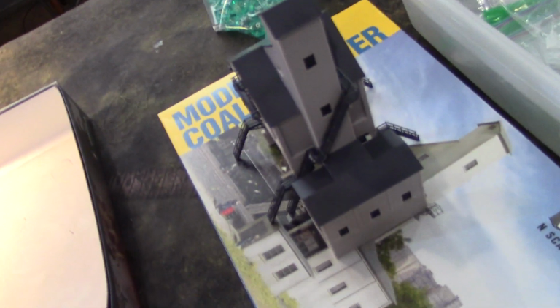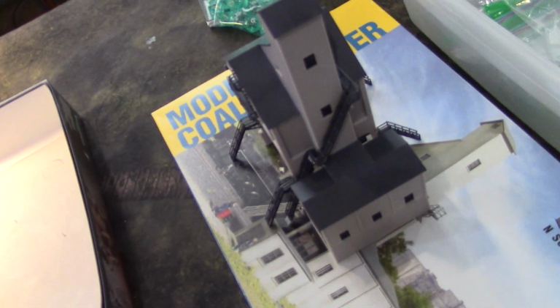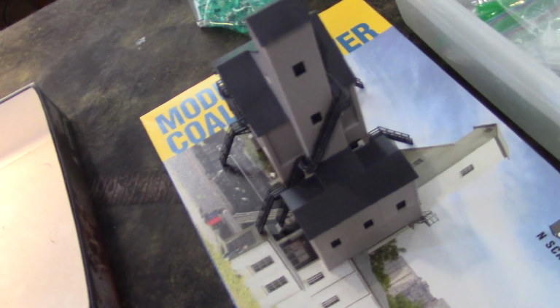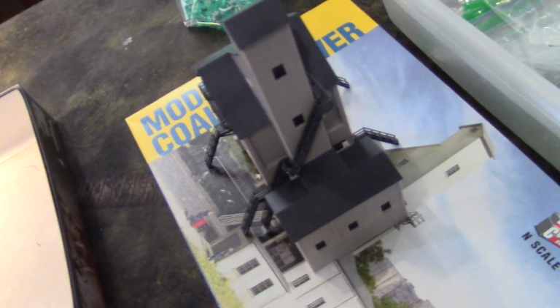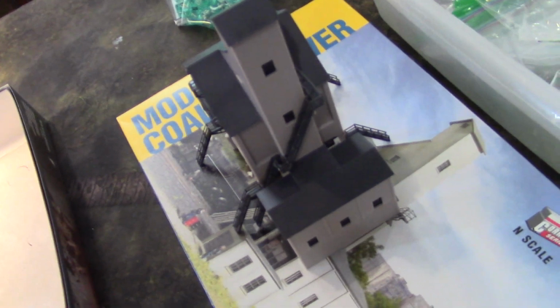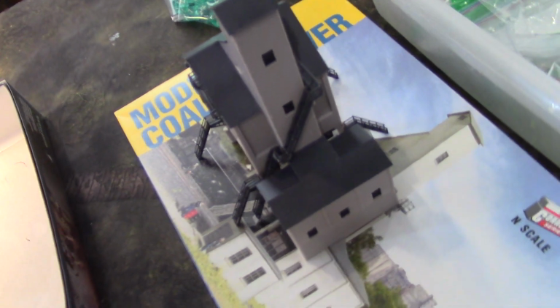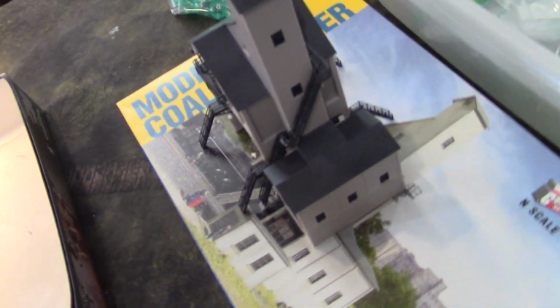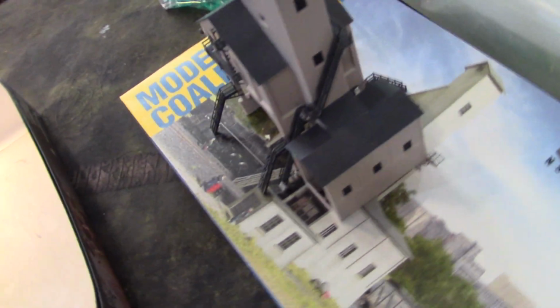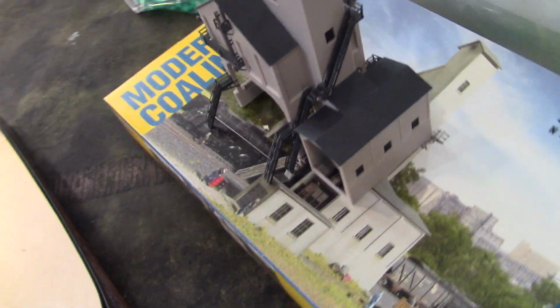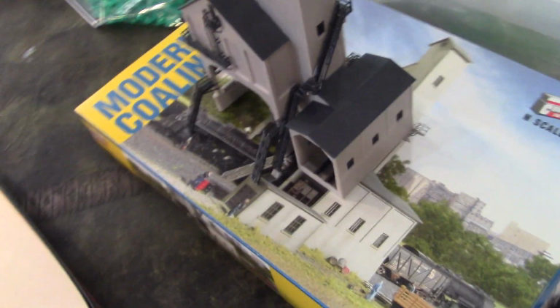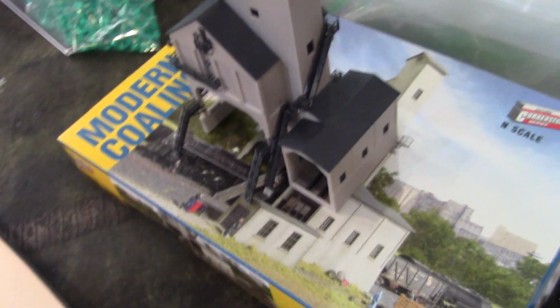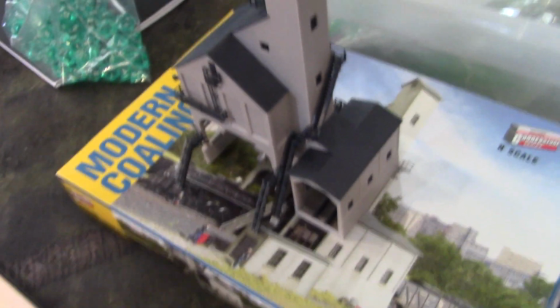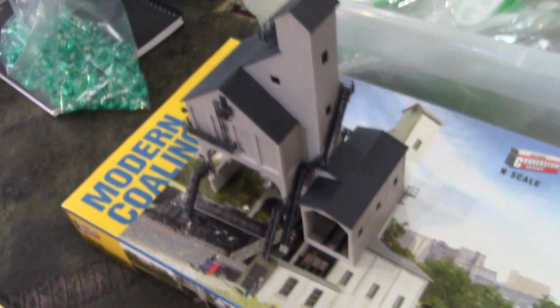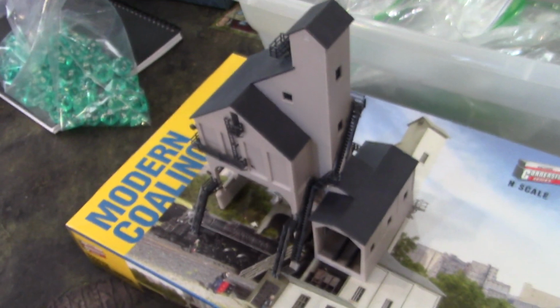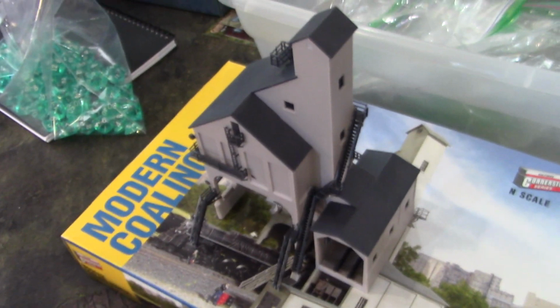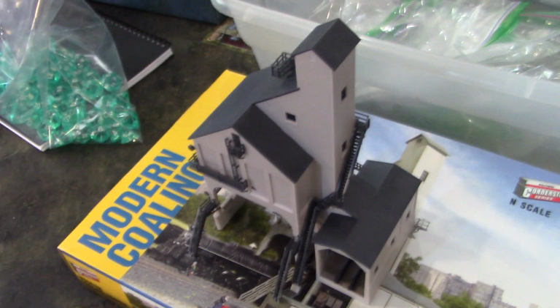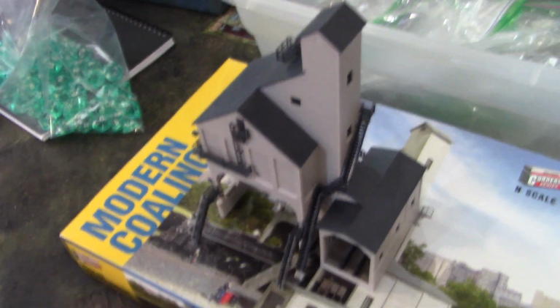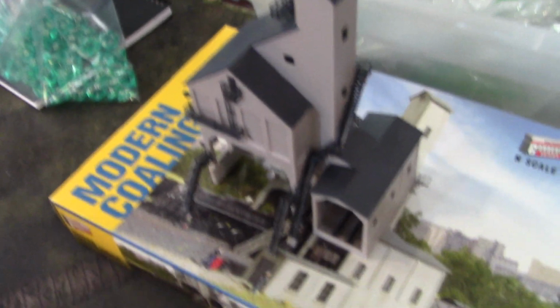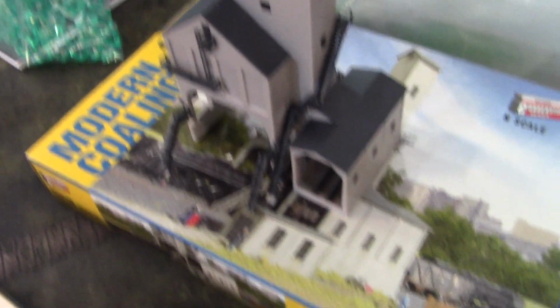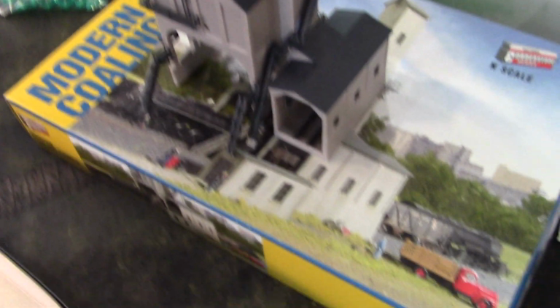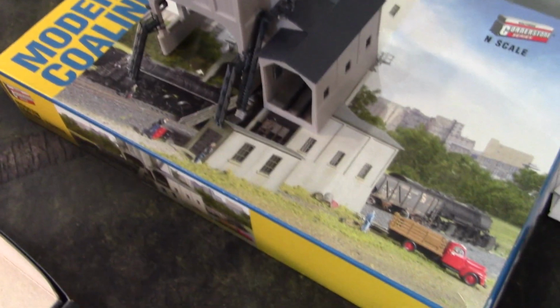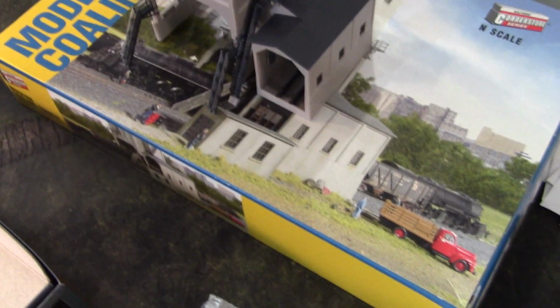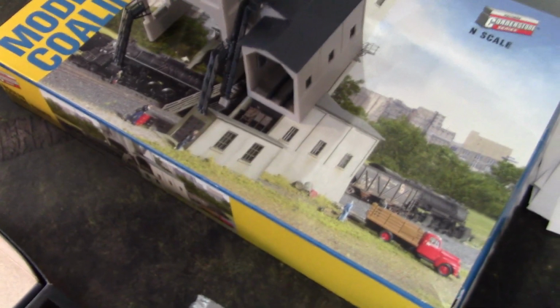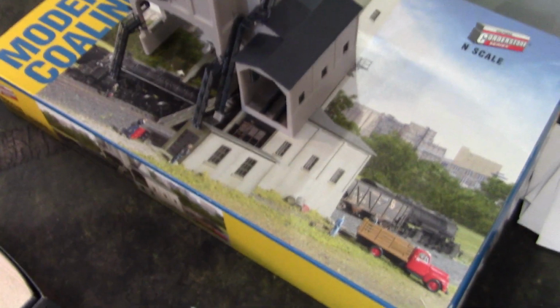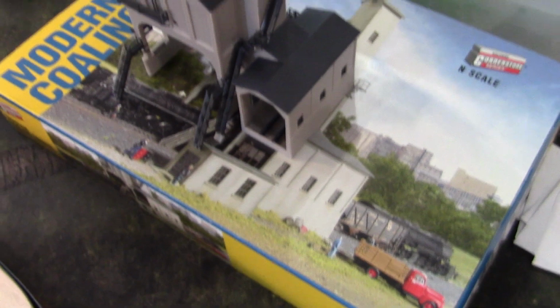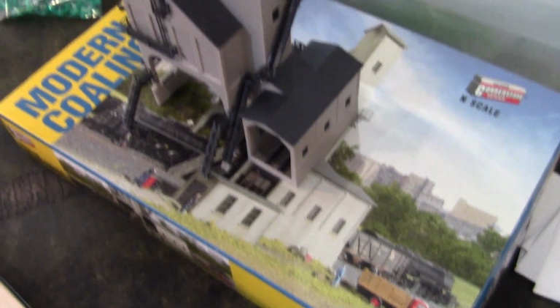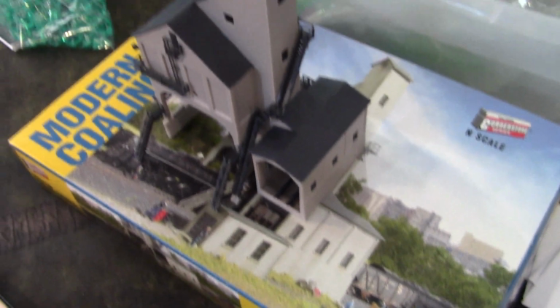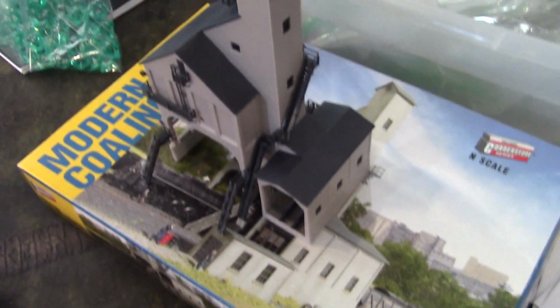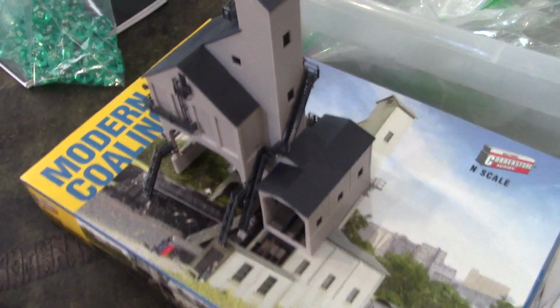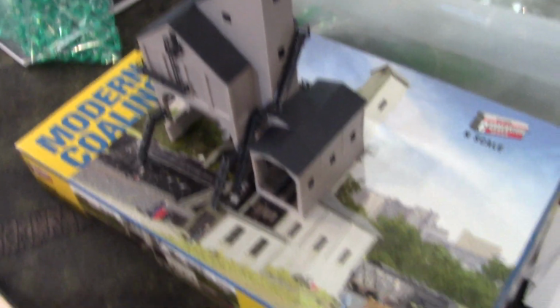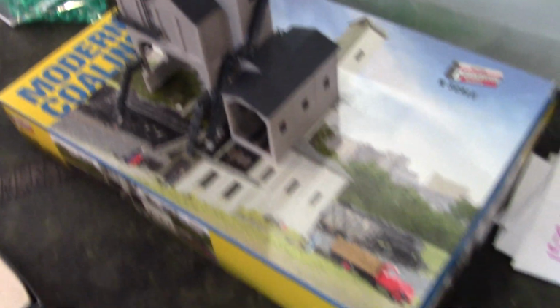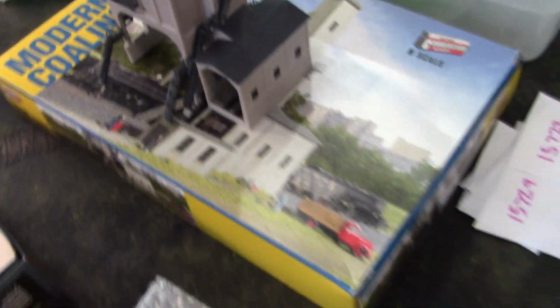Also doing some model train buildings. I have about 20 or 30 of these in the queue.